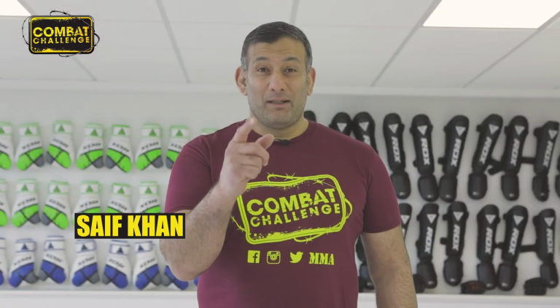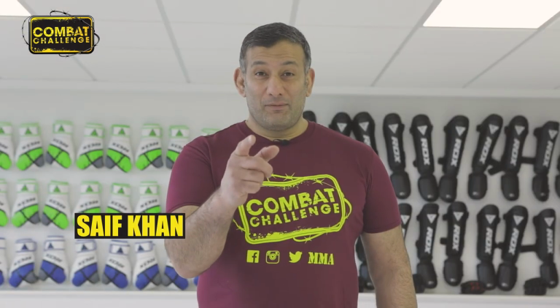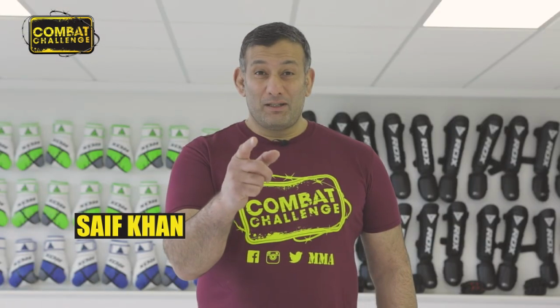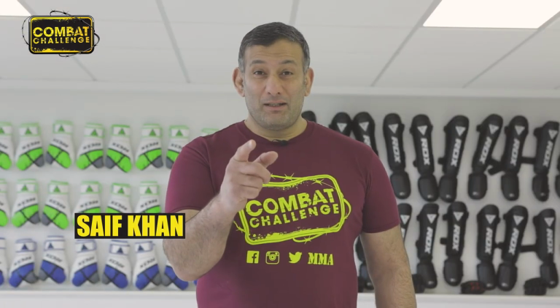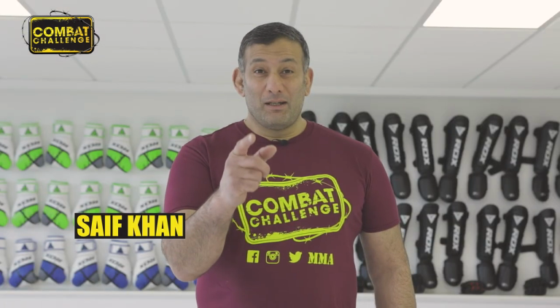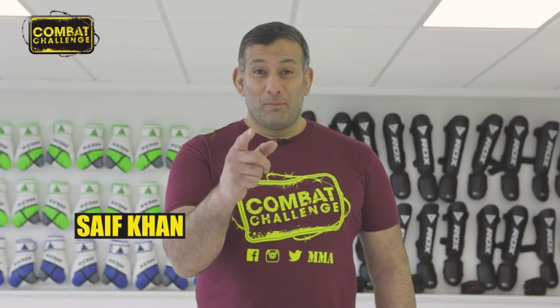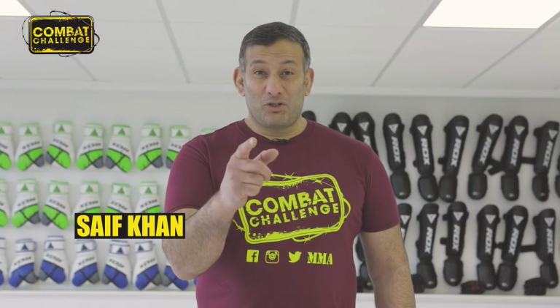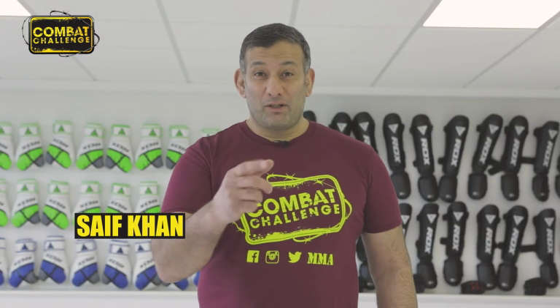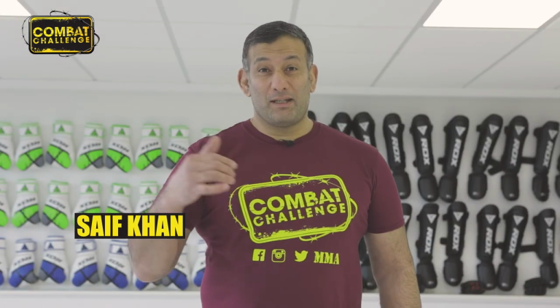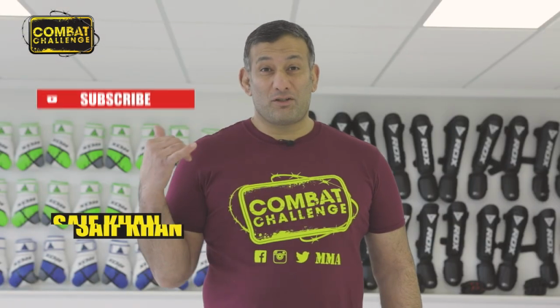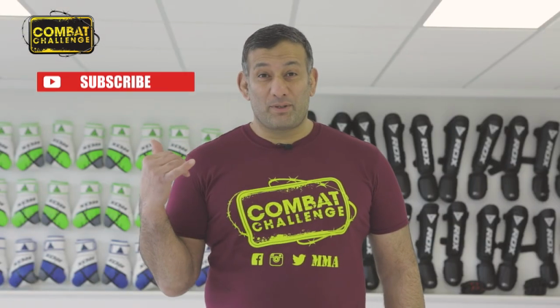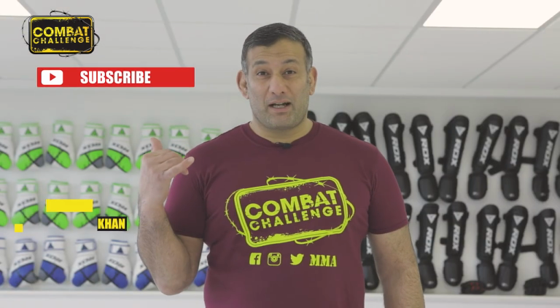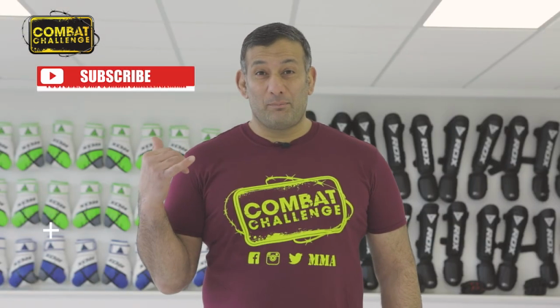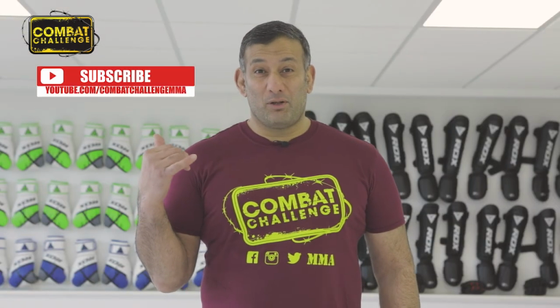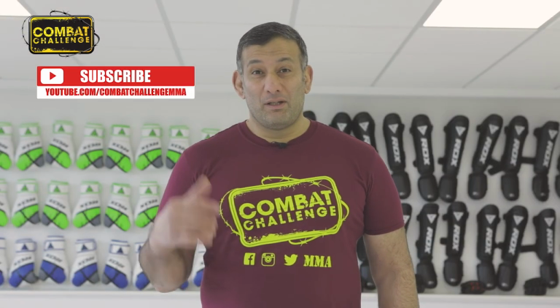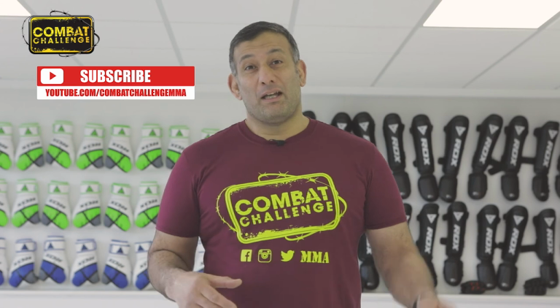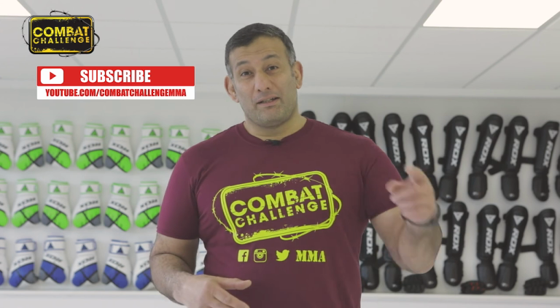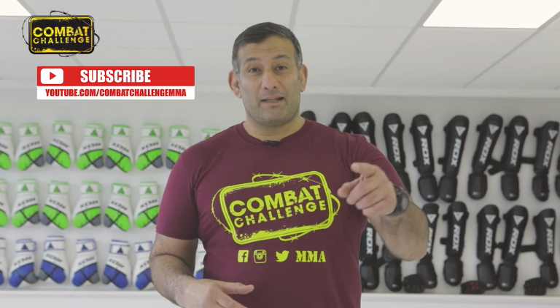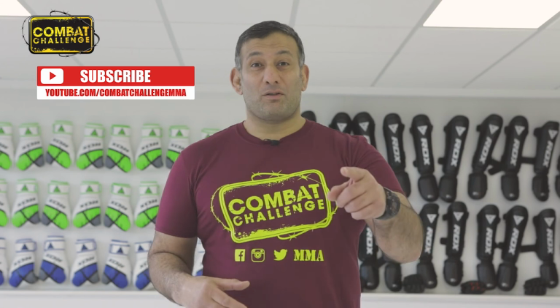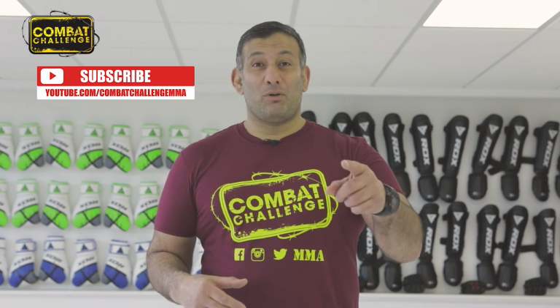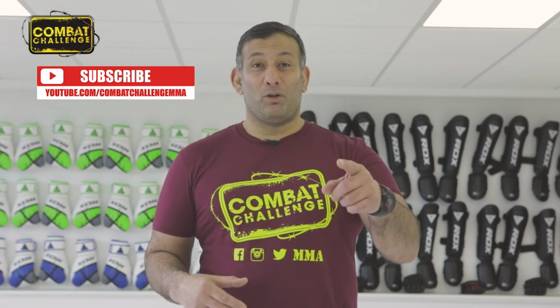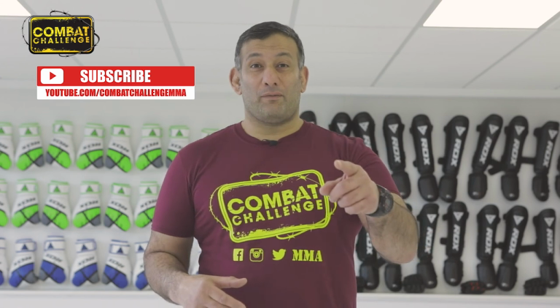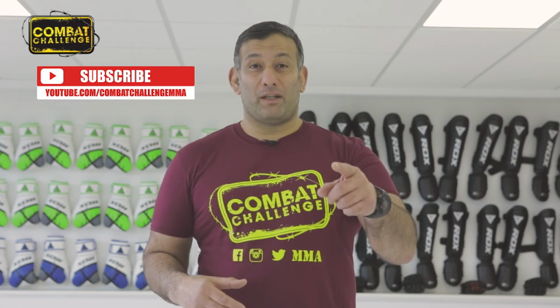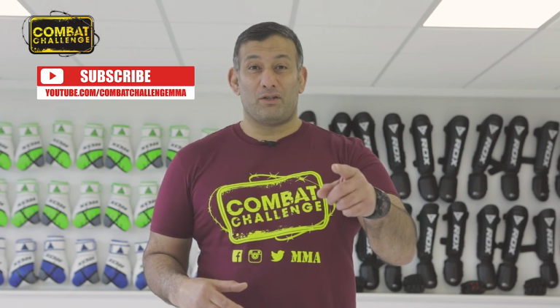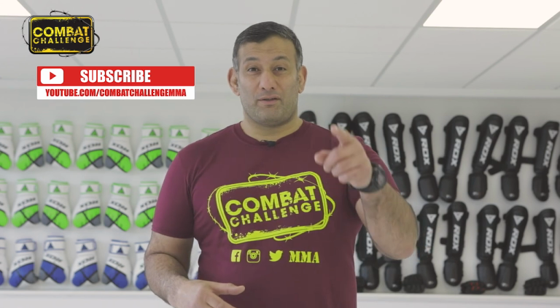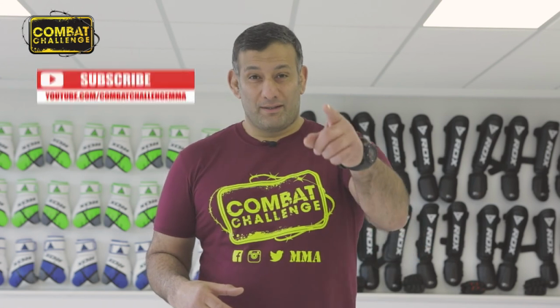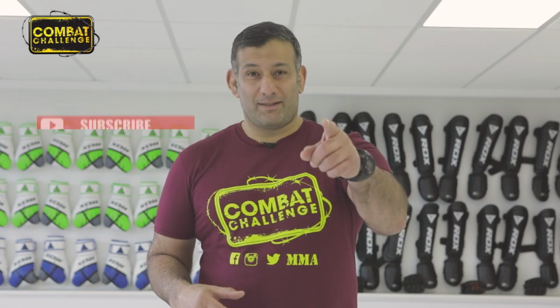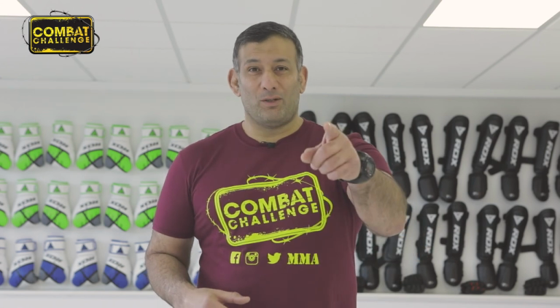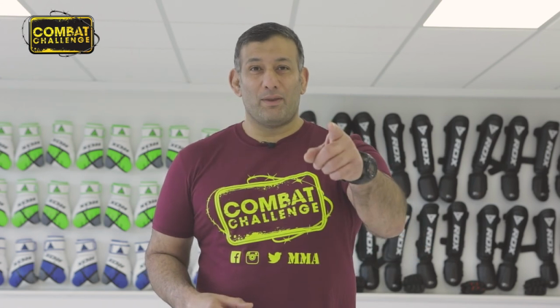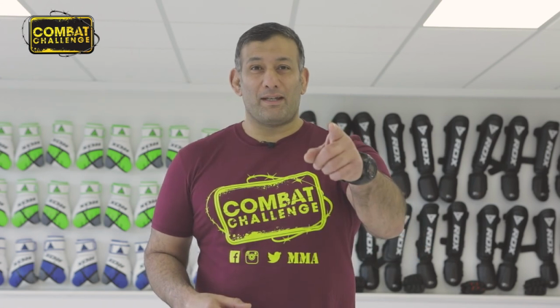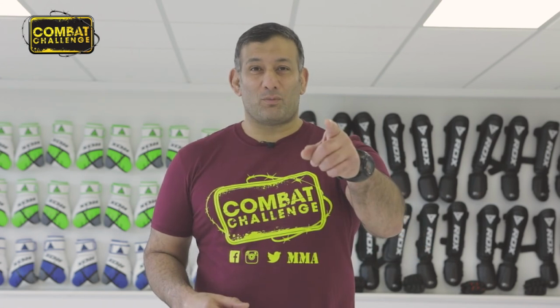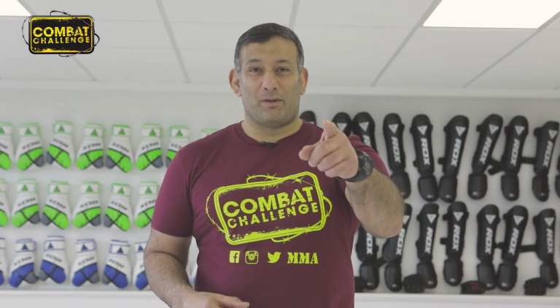If you enjoyed that clip, make sure you hit the subscribe button and you'll get some more notifications. See you on the next one.